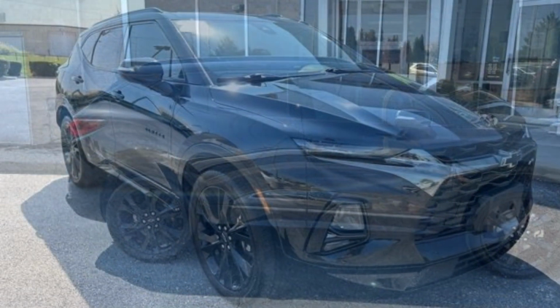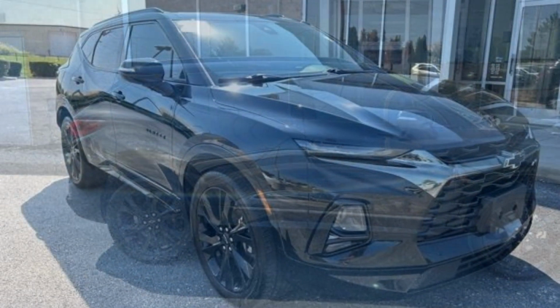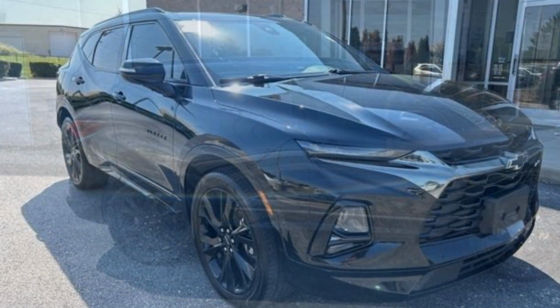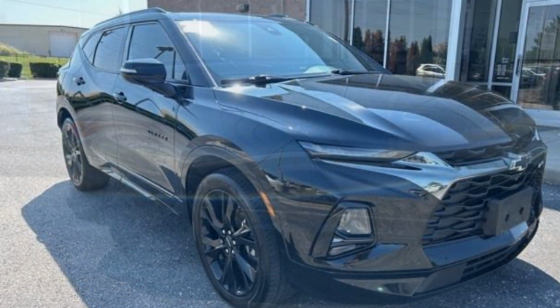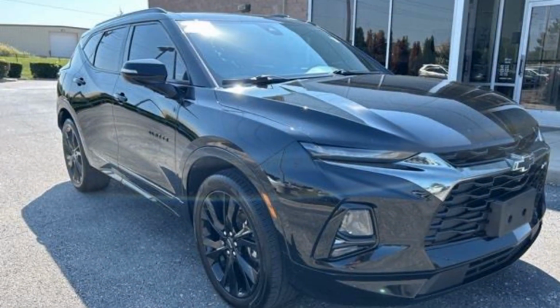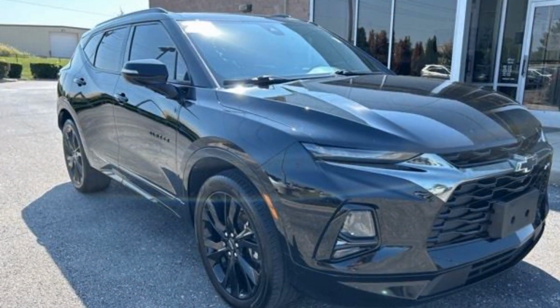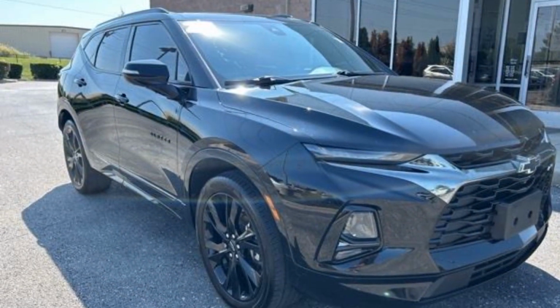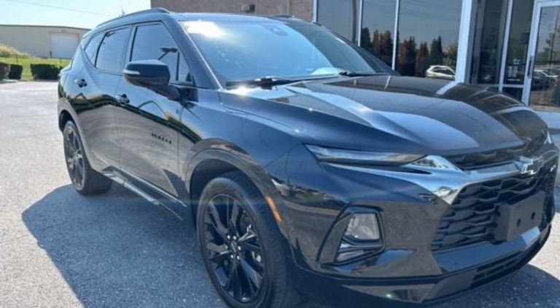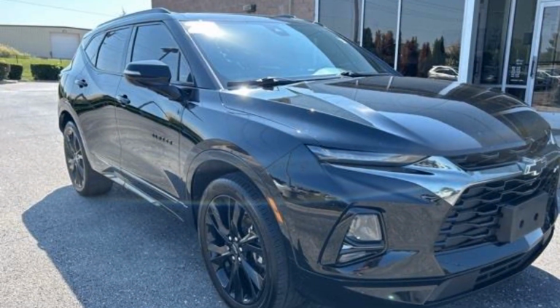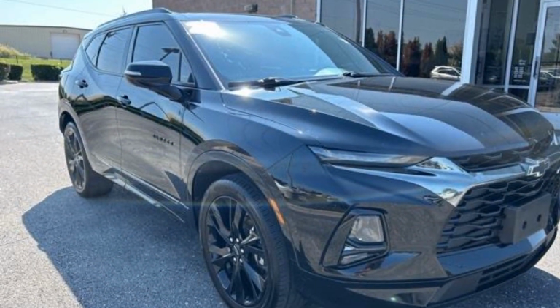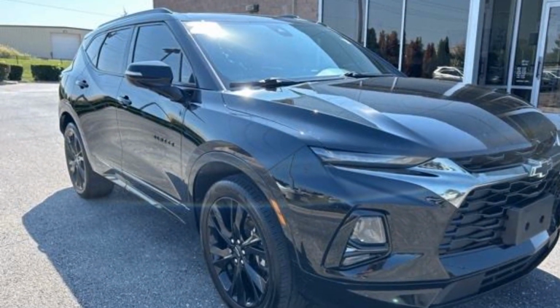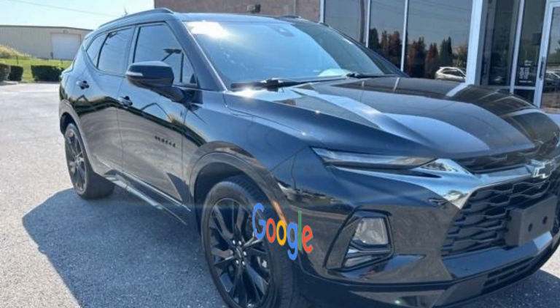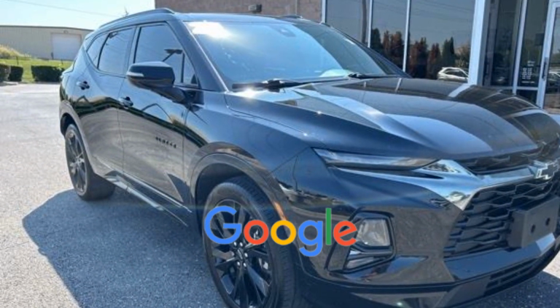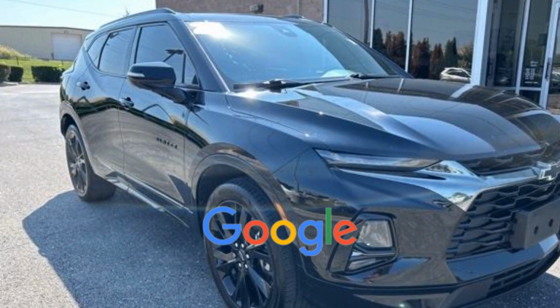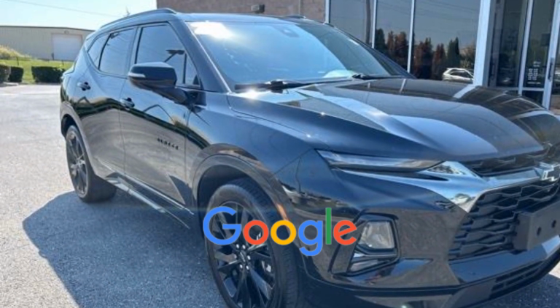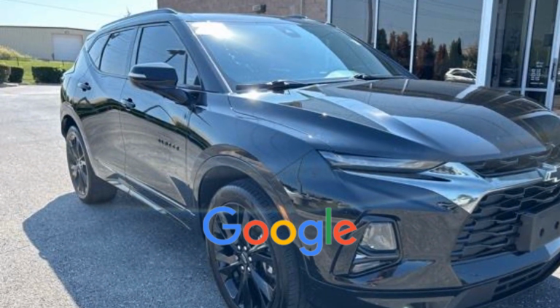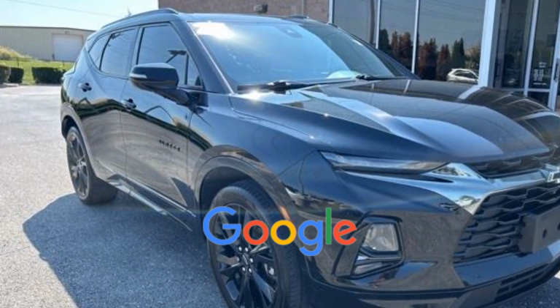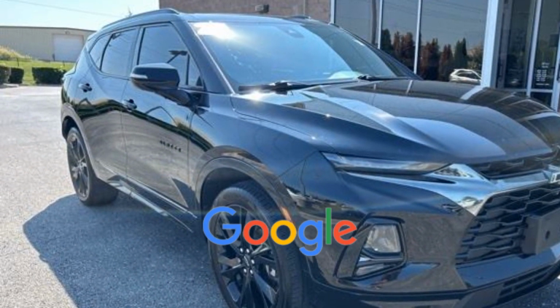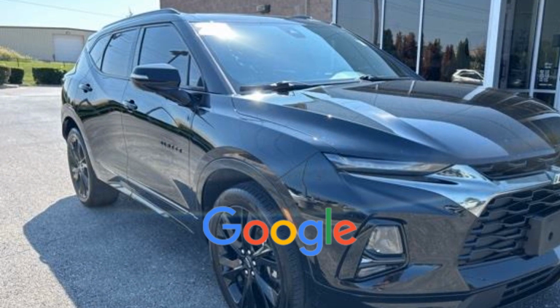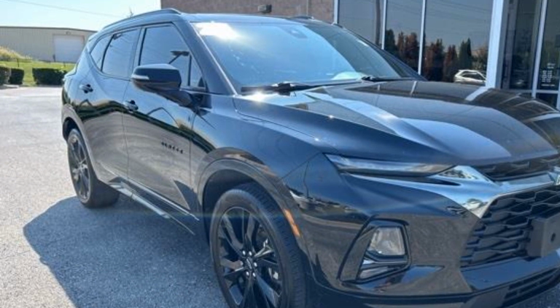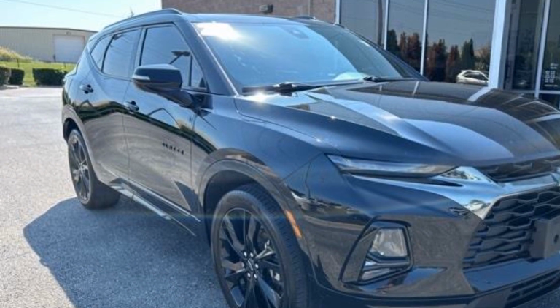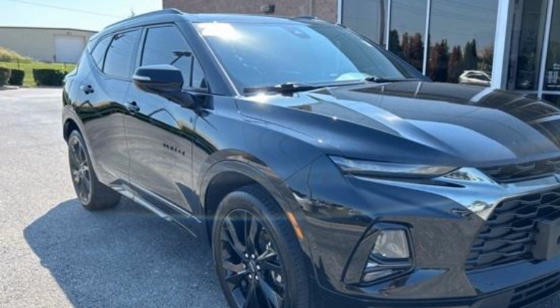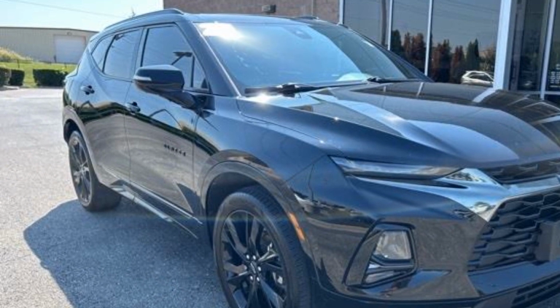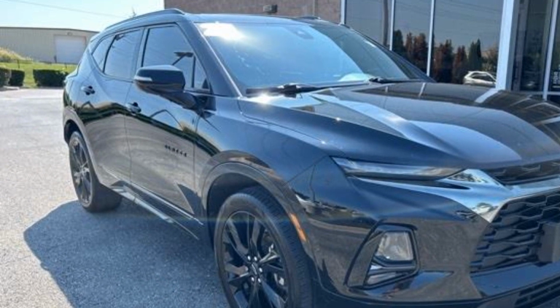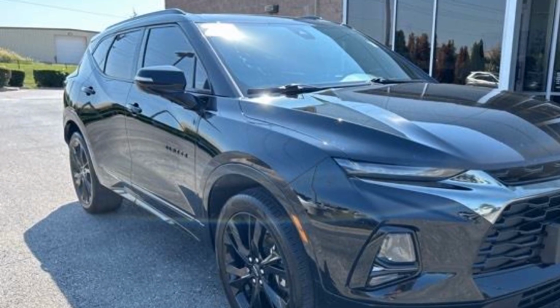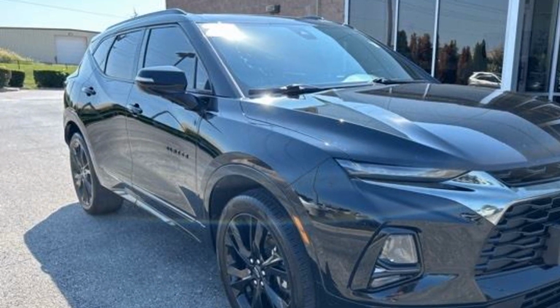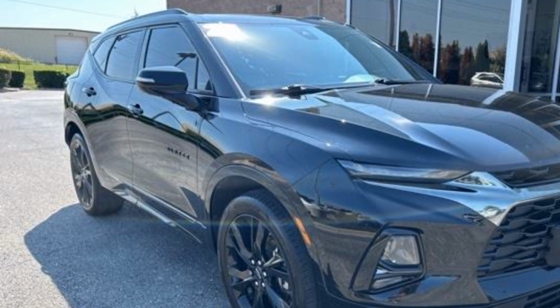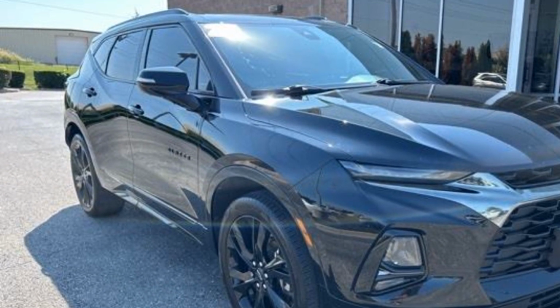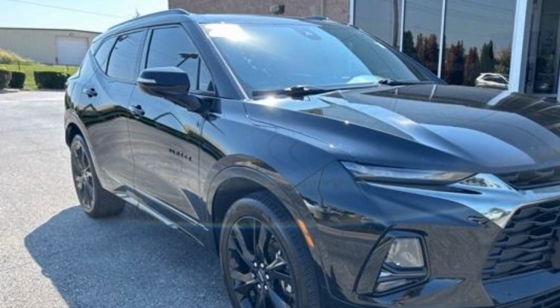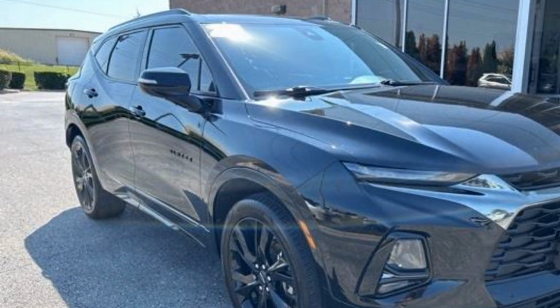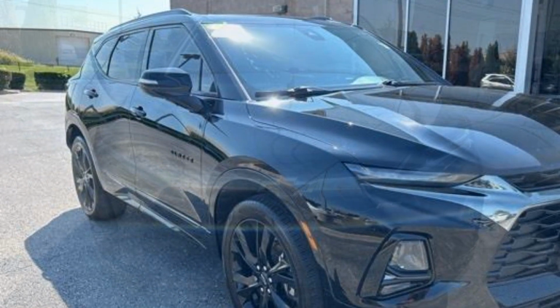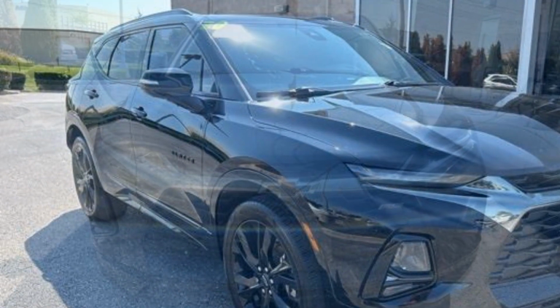Auto climate control. This is a top-rated dealer — find your dream car and drive it home today.